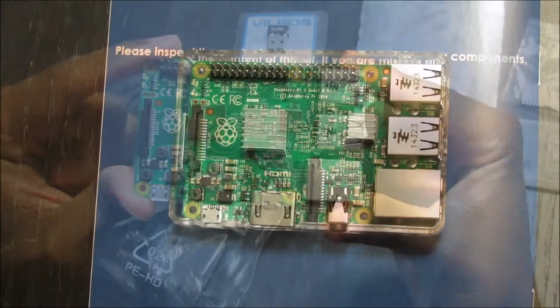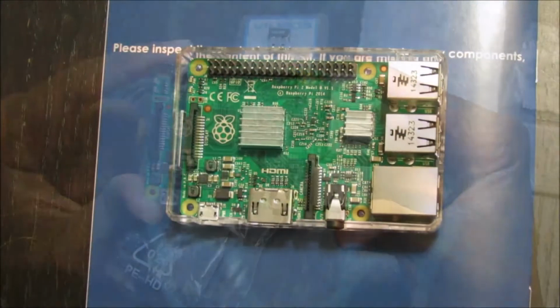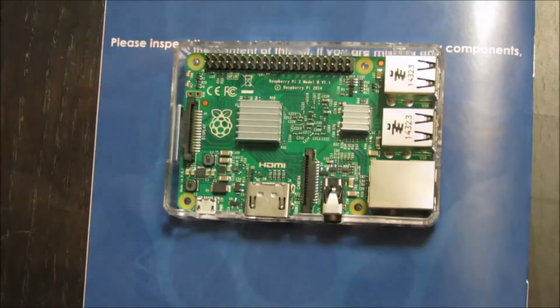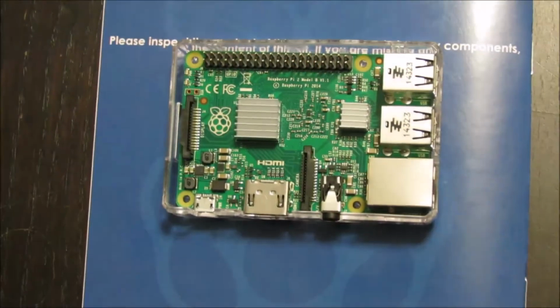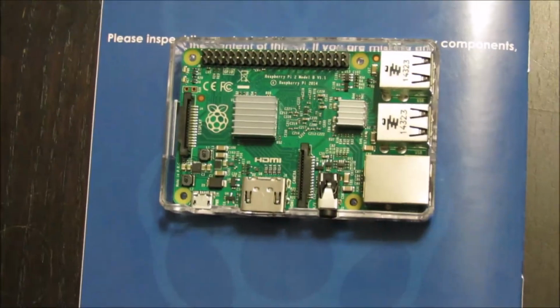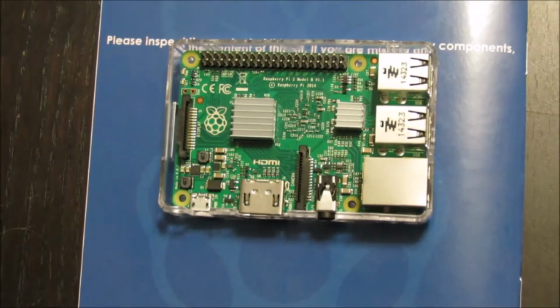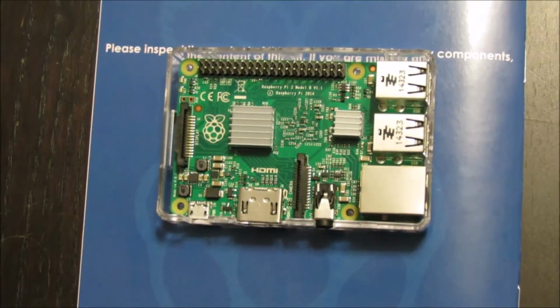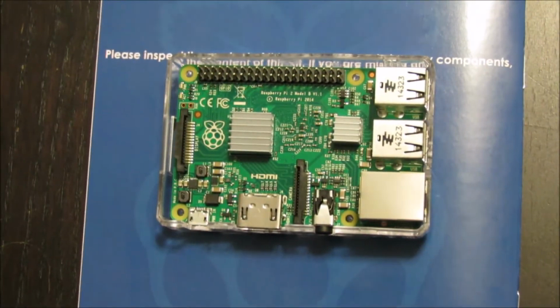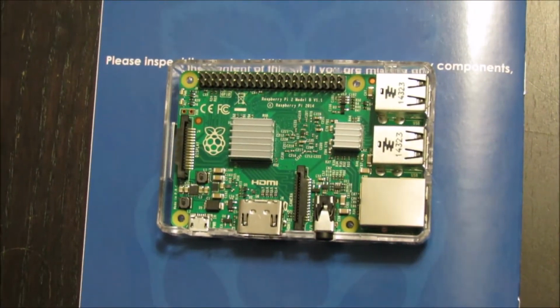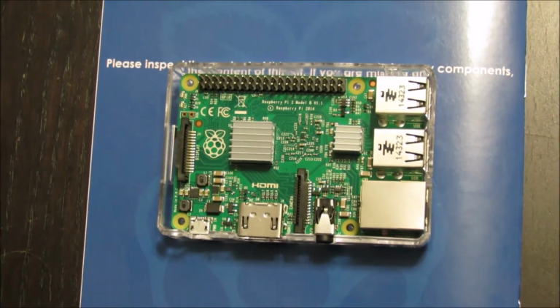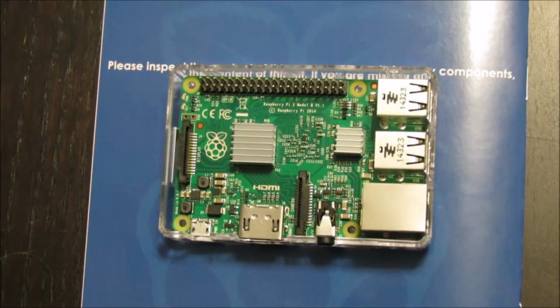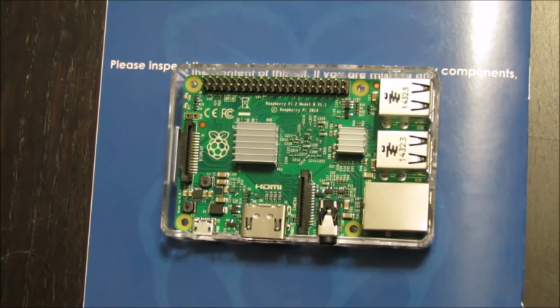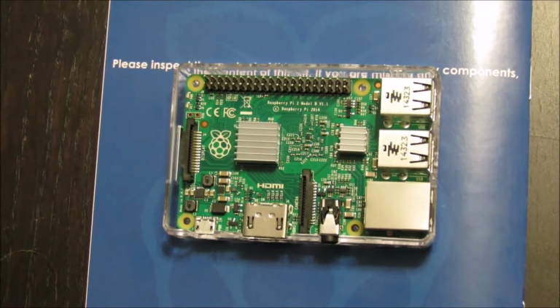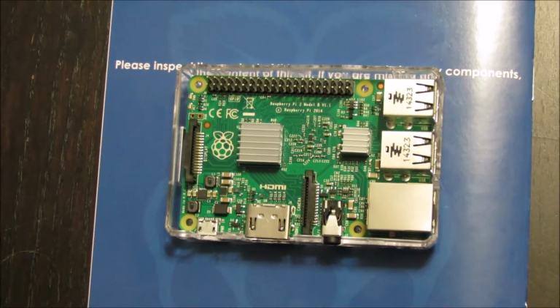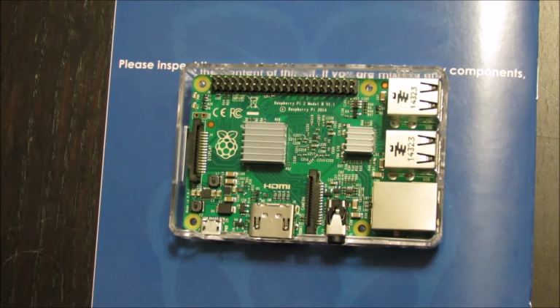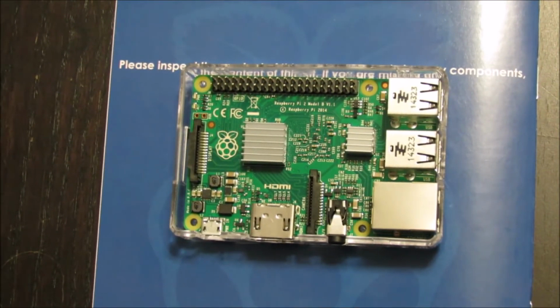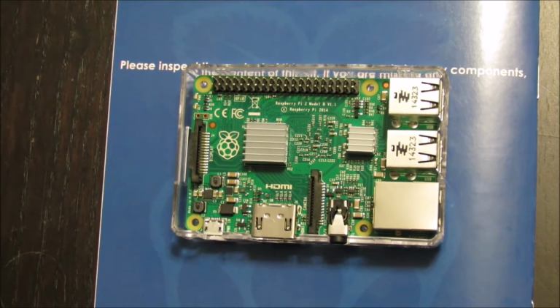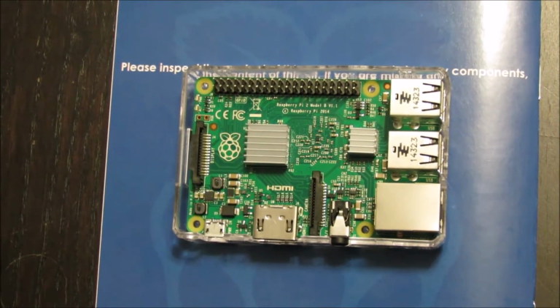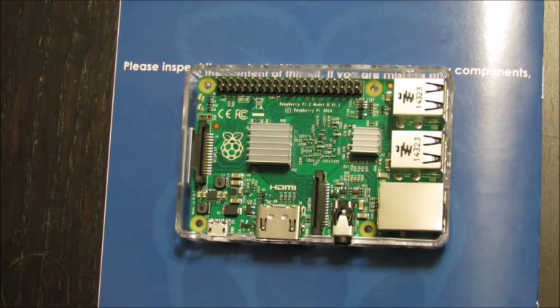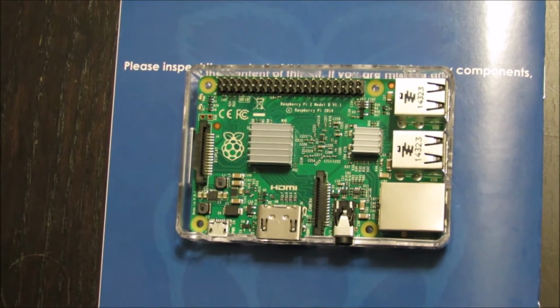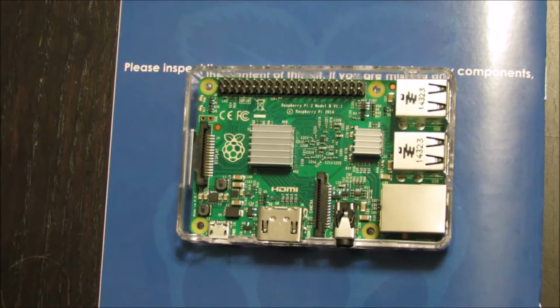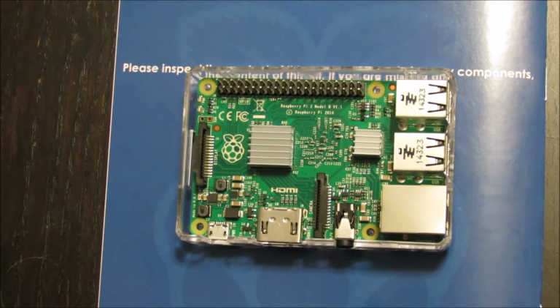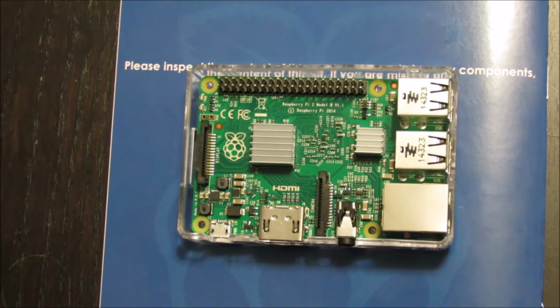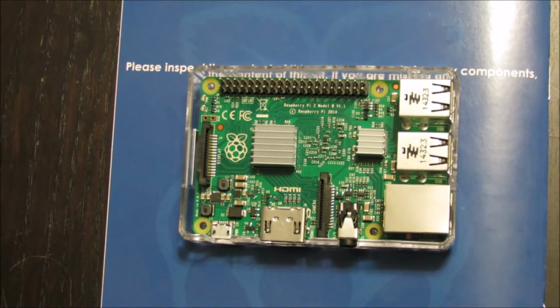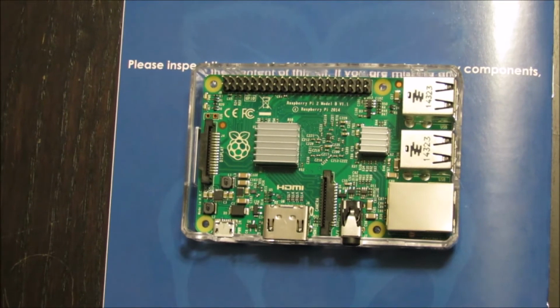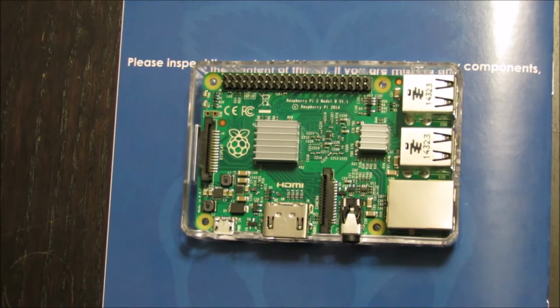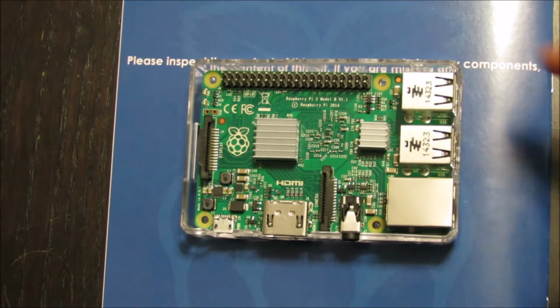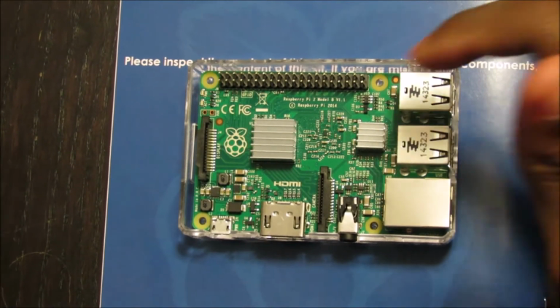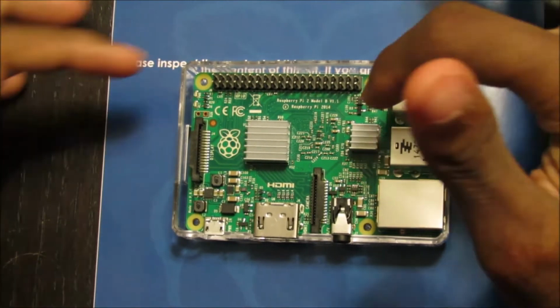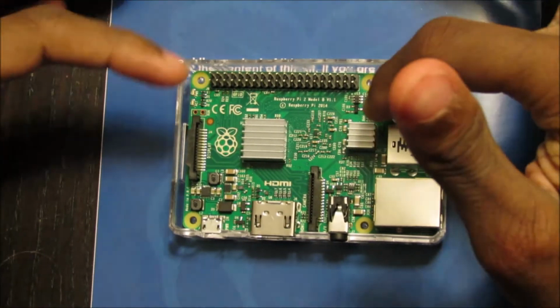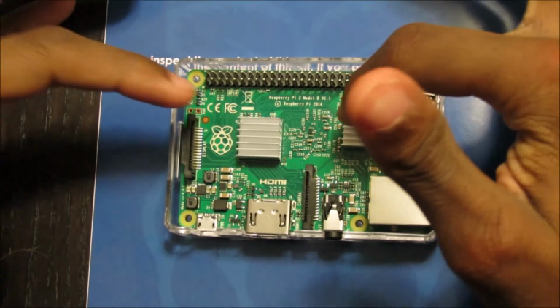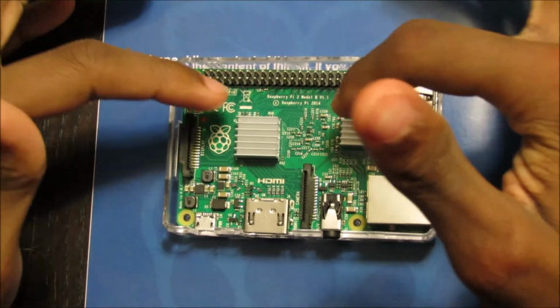I took the Raspberry Pi out of the box, placed it inside its case, and installed the two heatsinks.